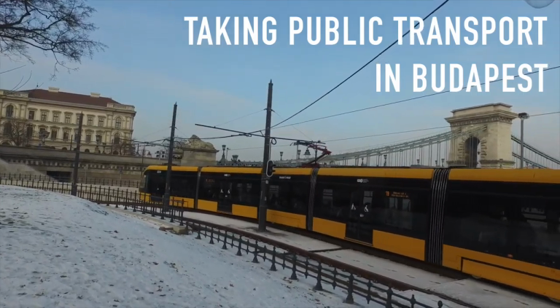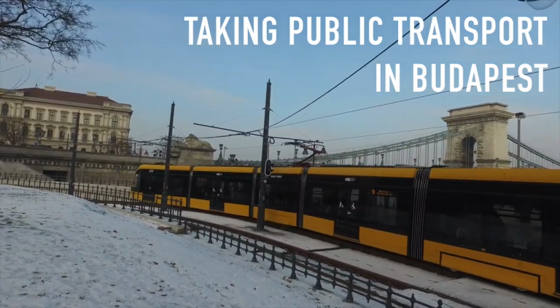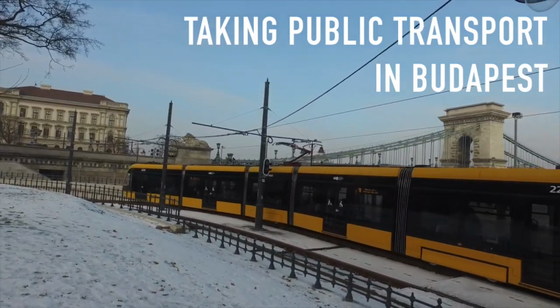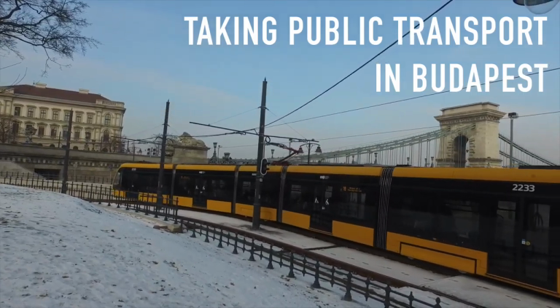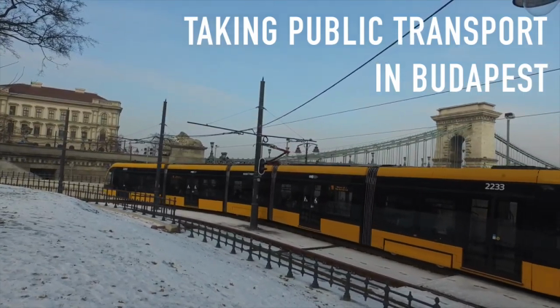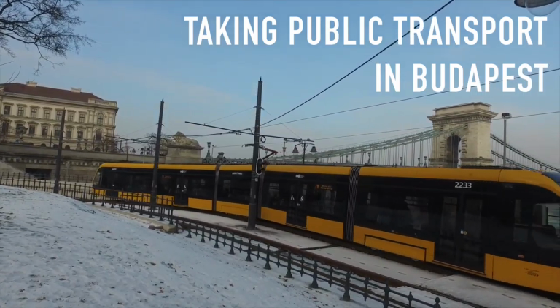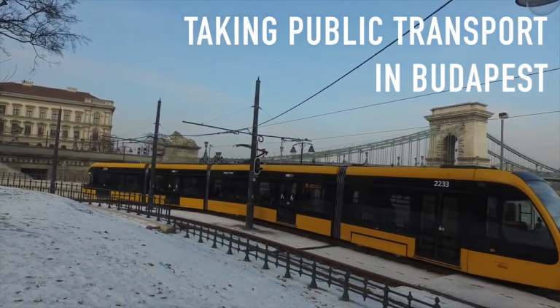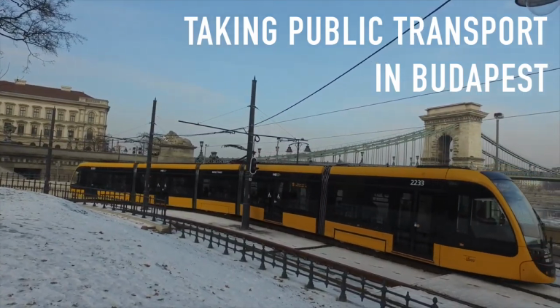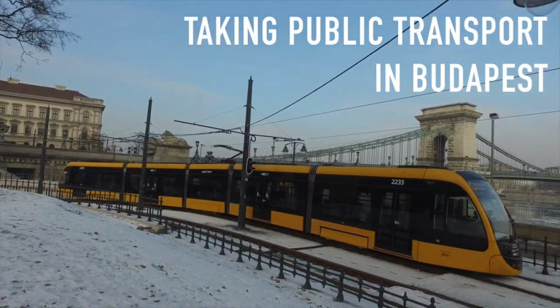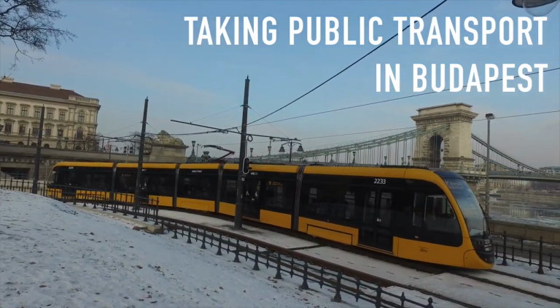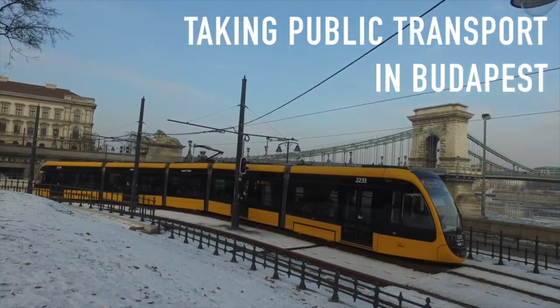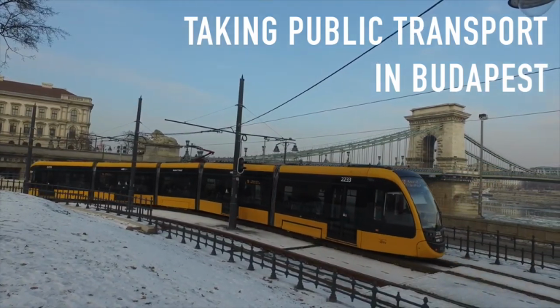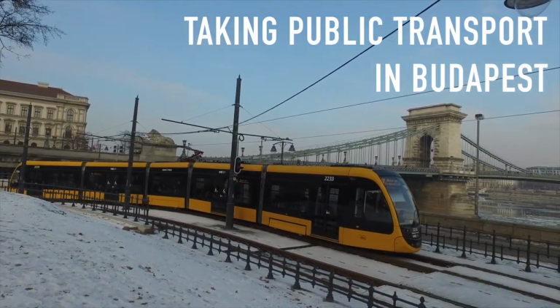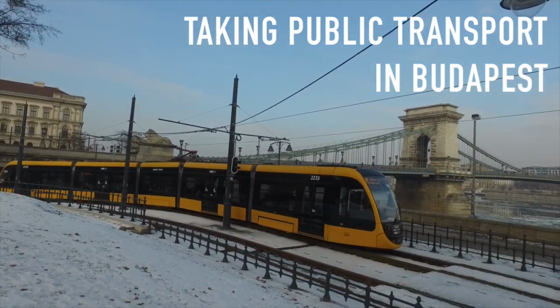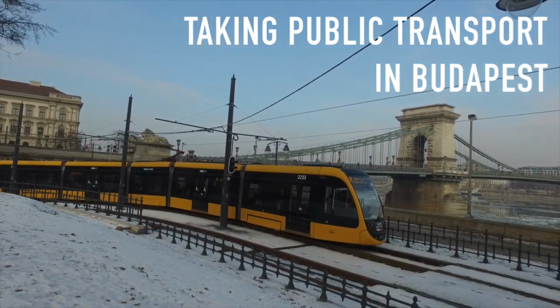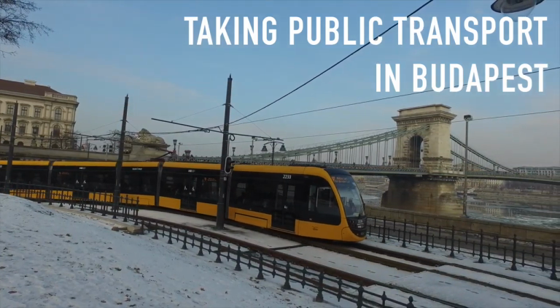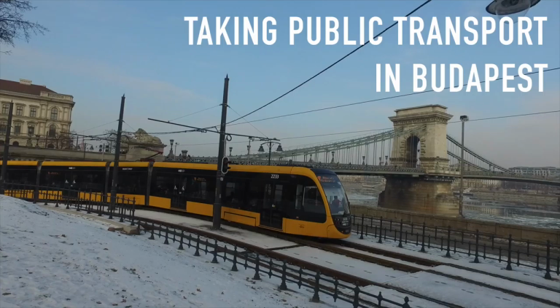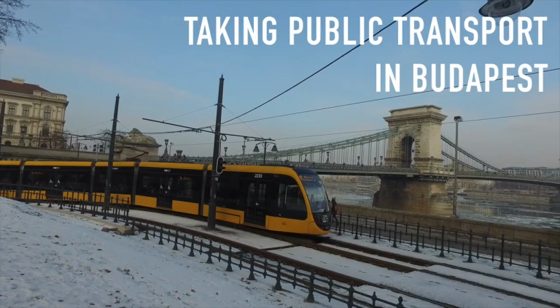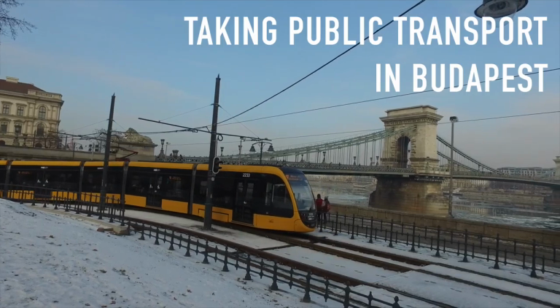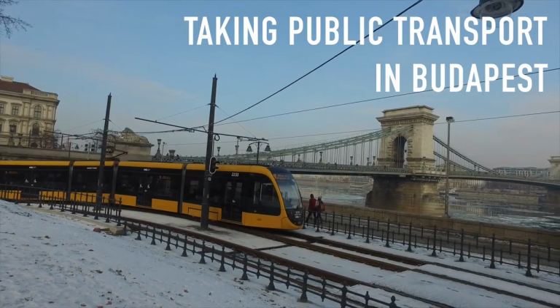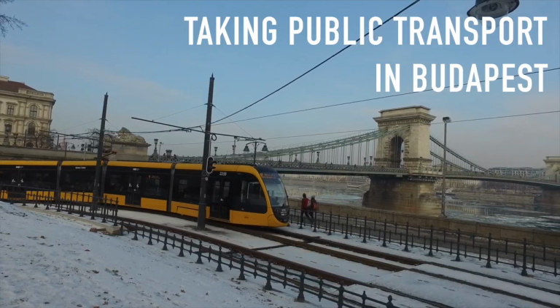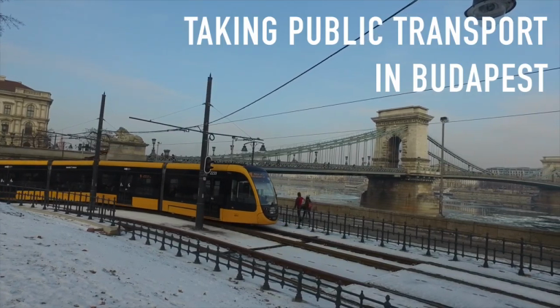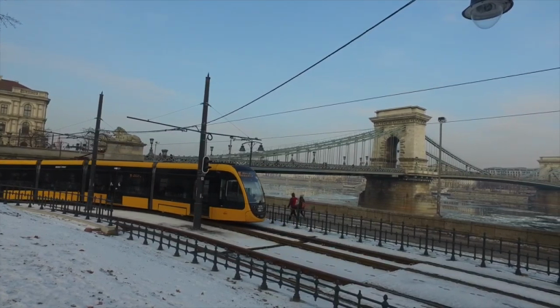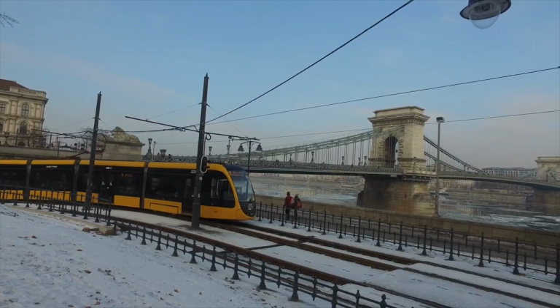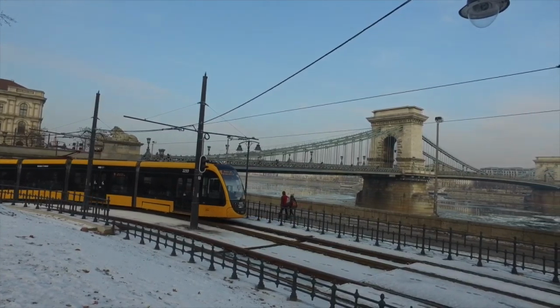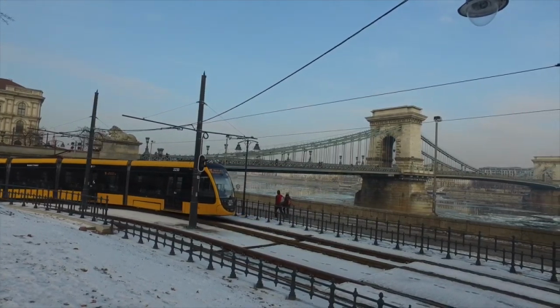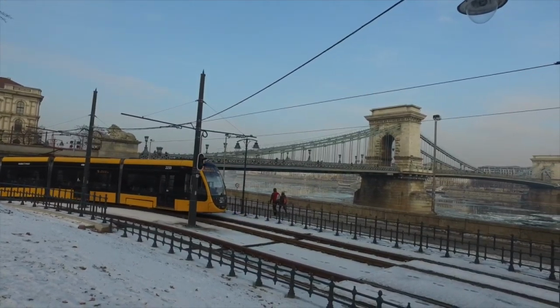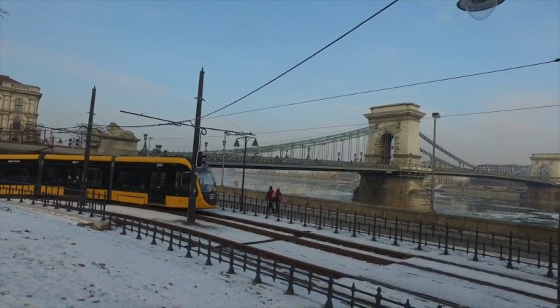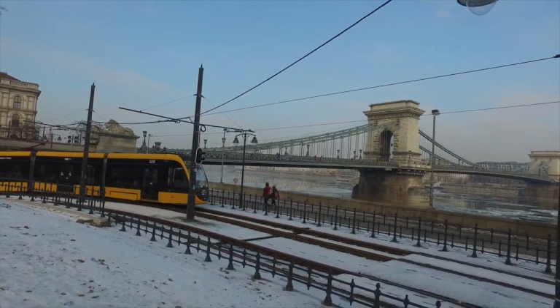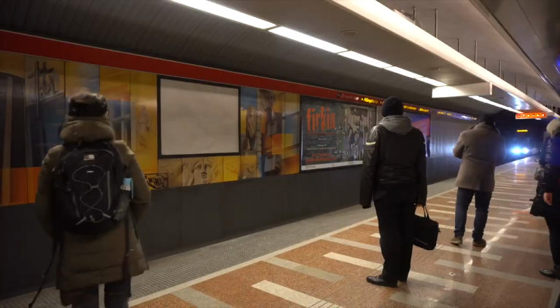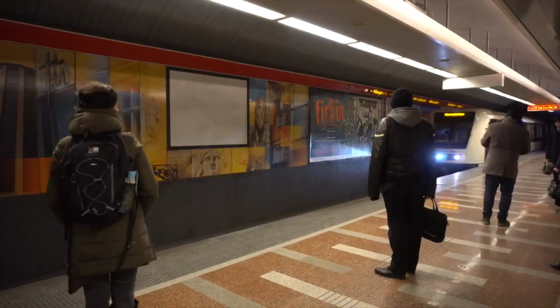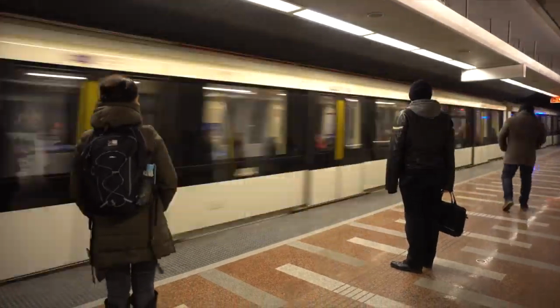Taking the public transport is one of the easiest ways to explore Budapest. In this video, we'll show you the way.